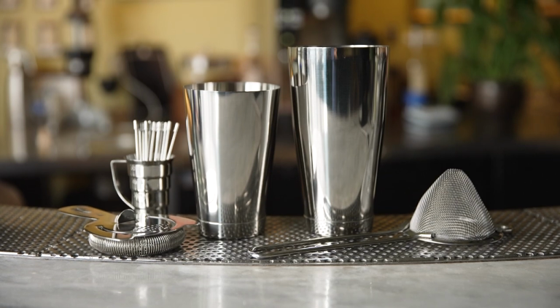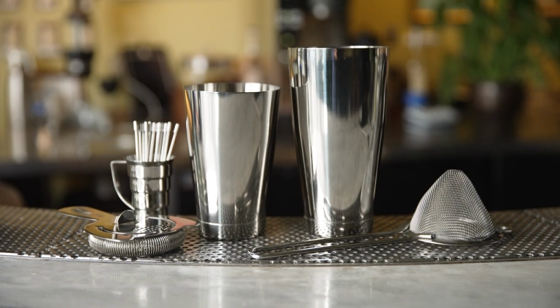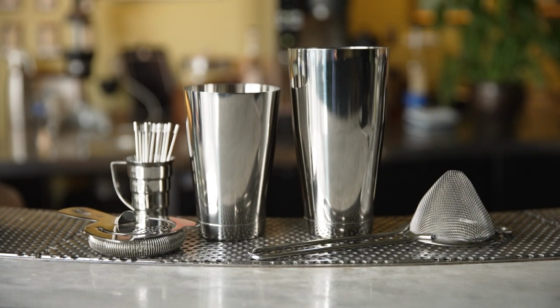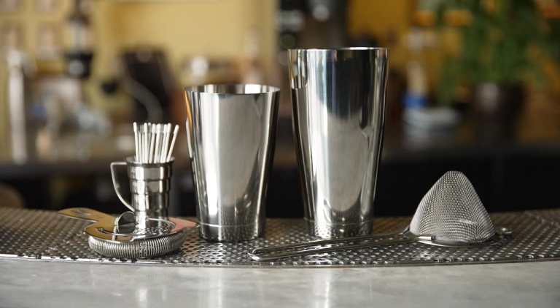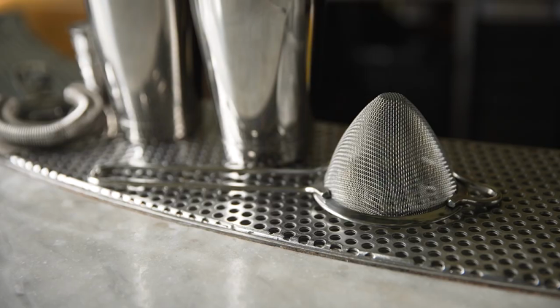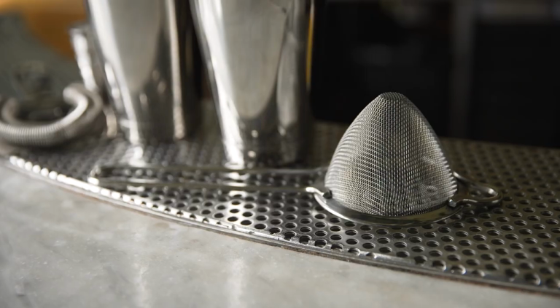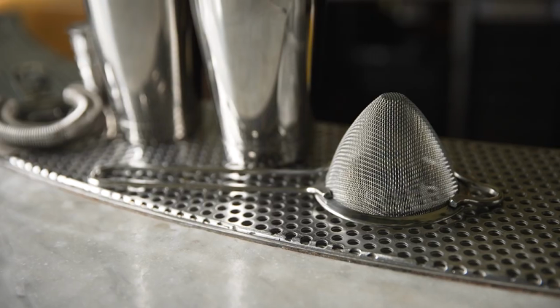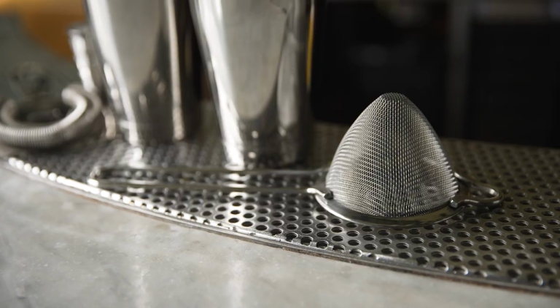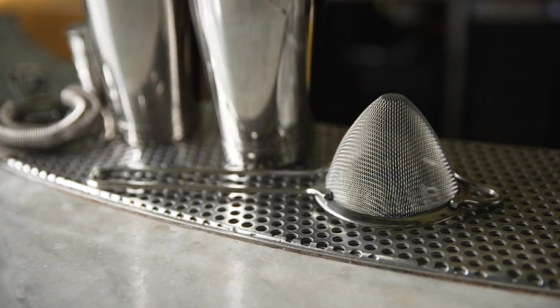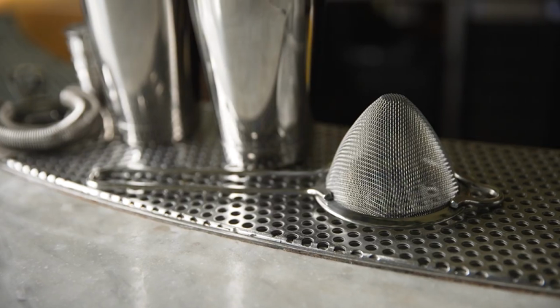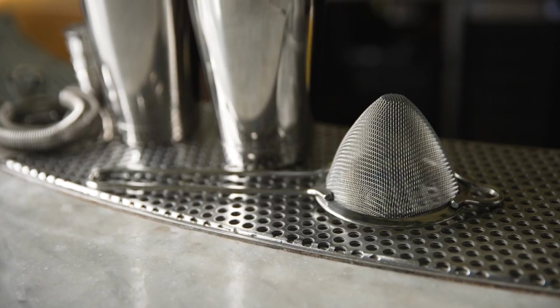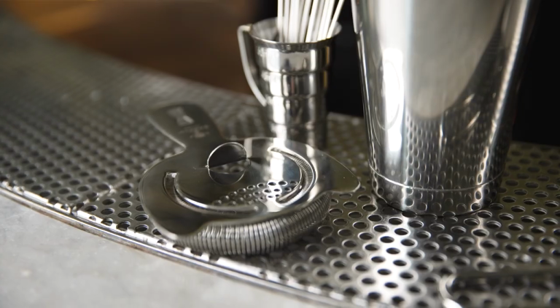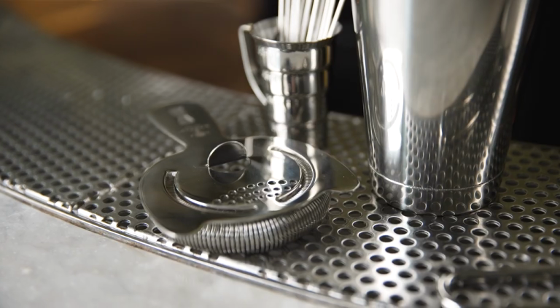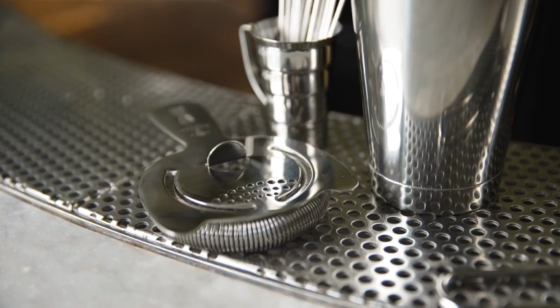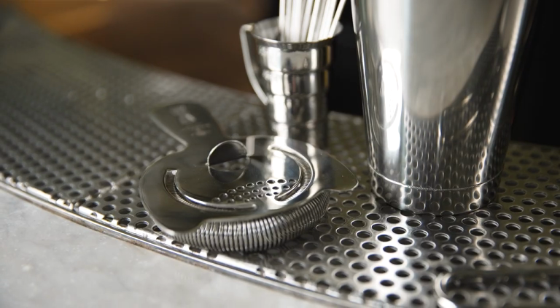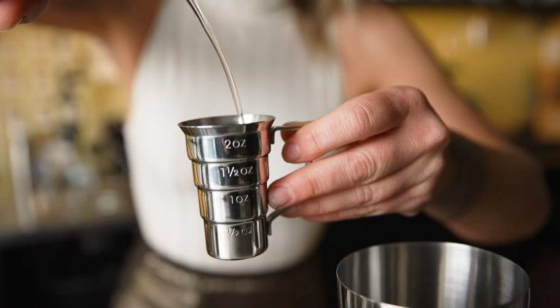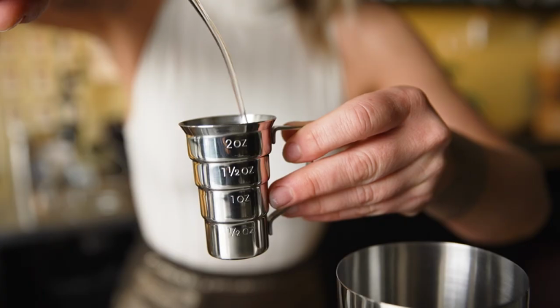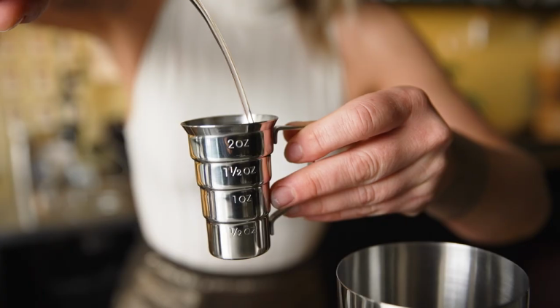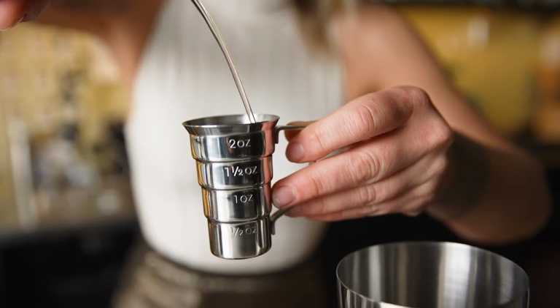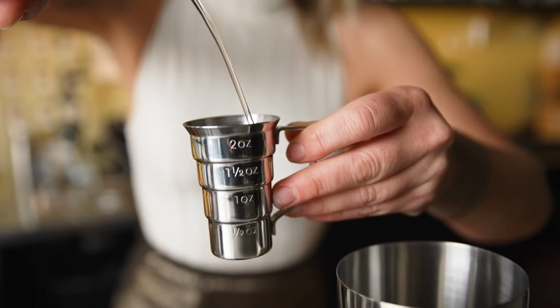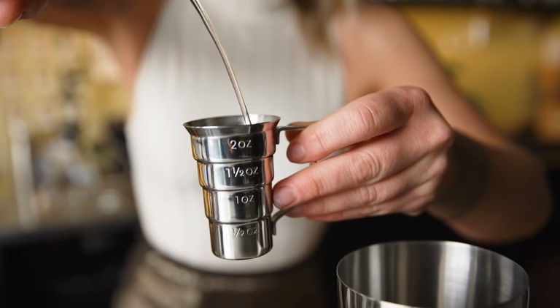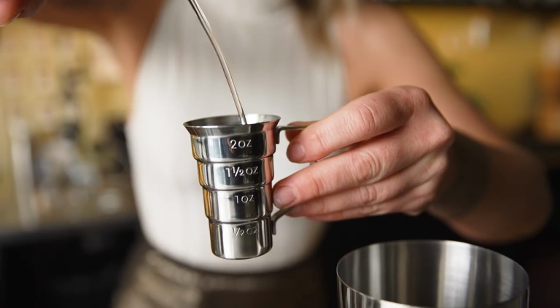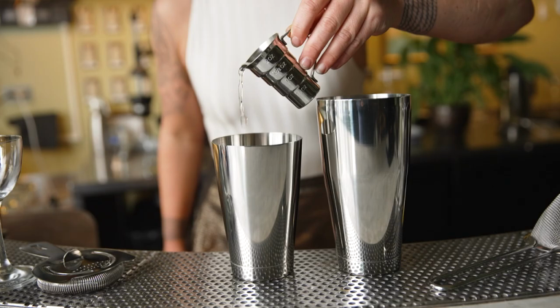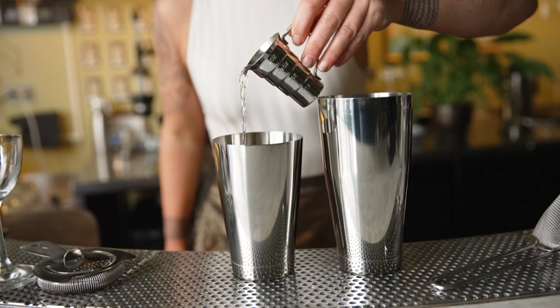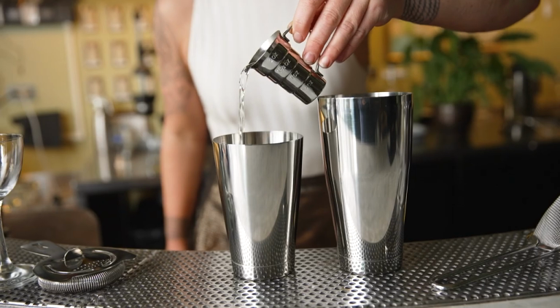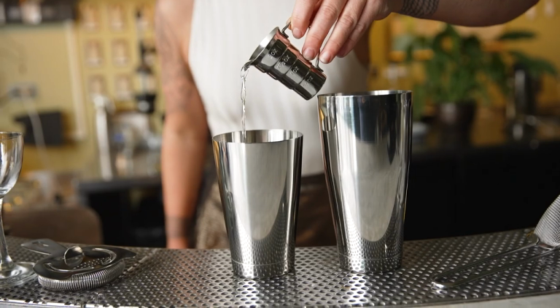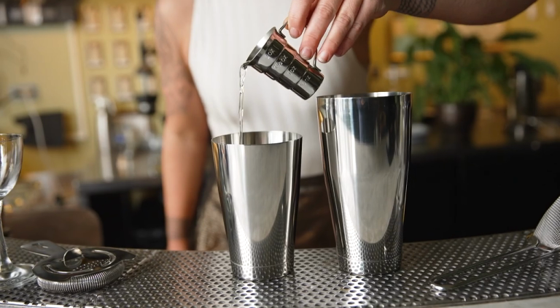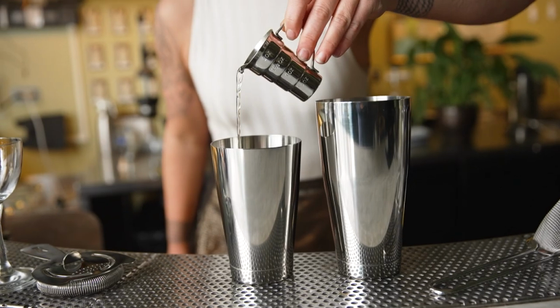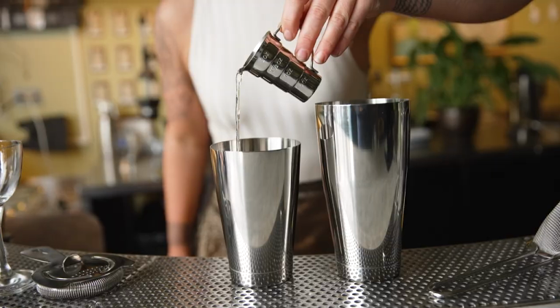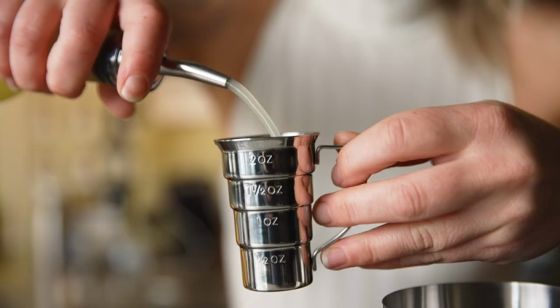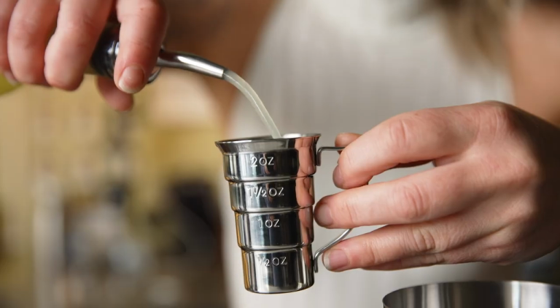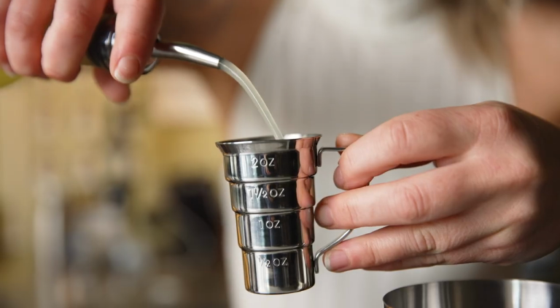The Shakin' Martini Cocktail Toolkit has everything you need to create the perfect Shakin' Martini.